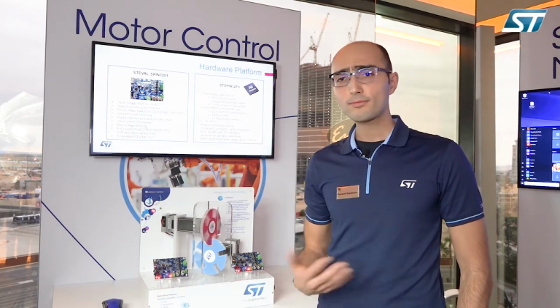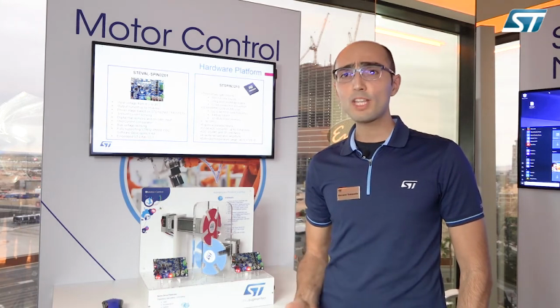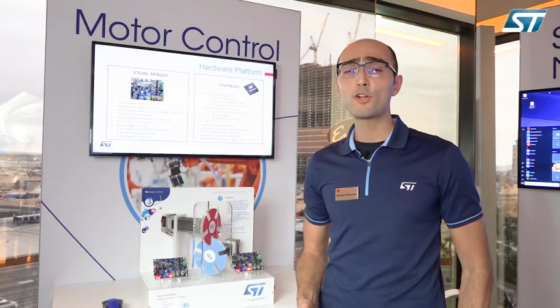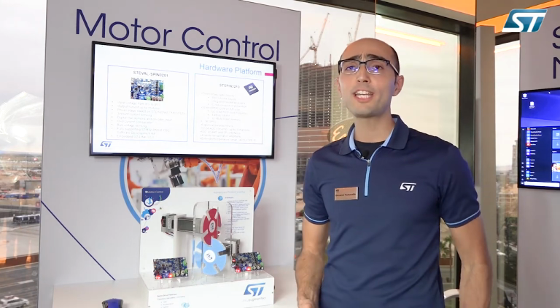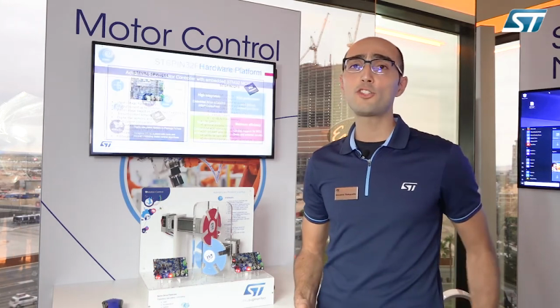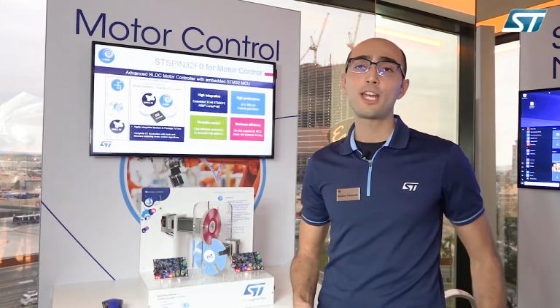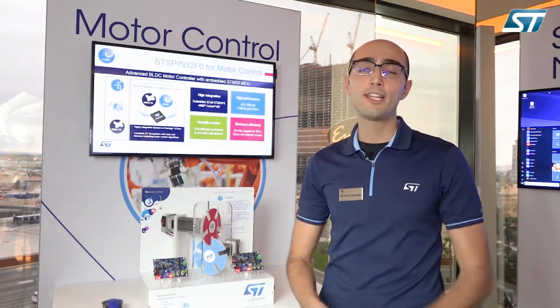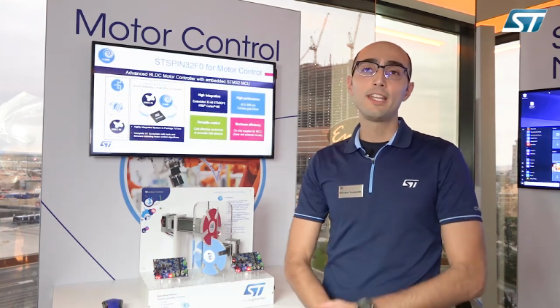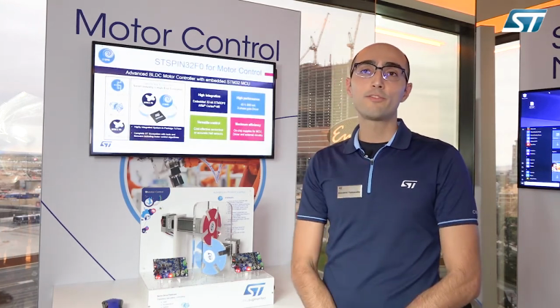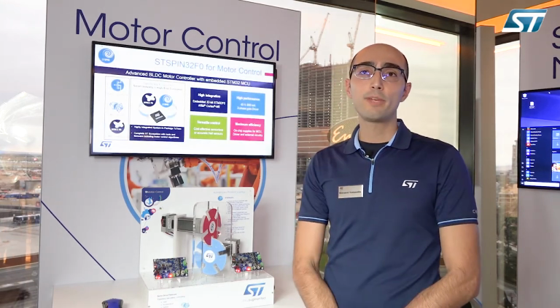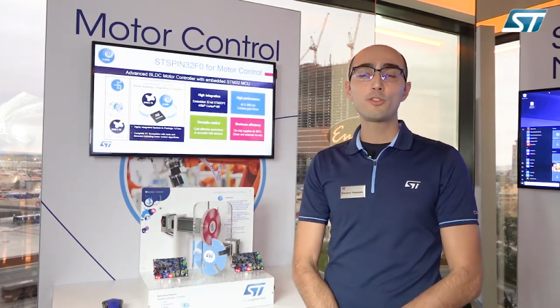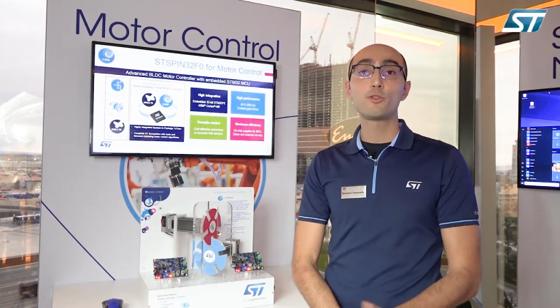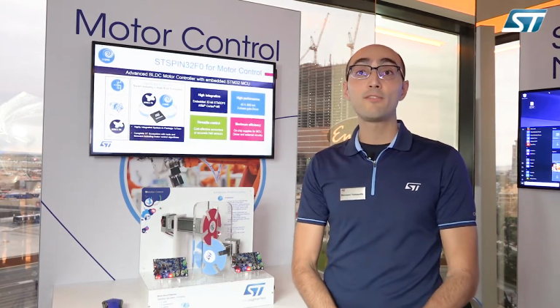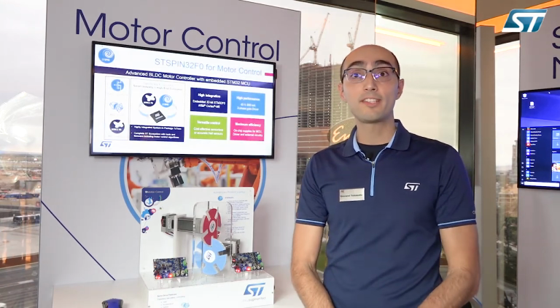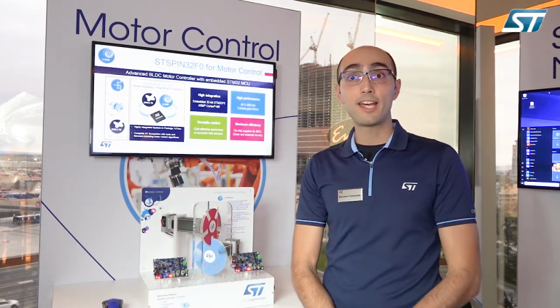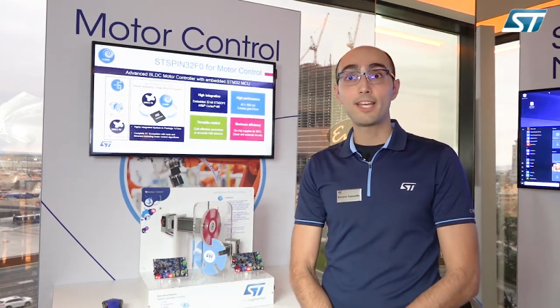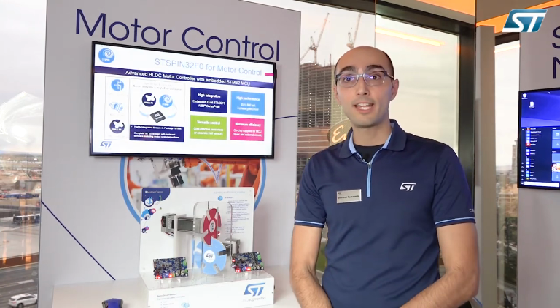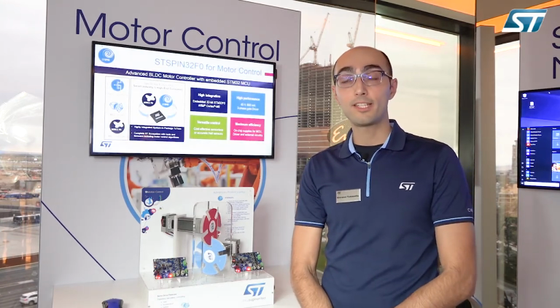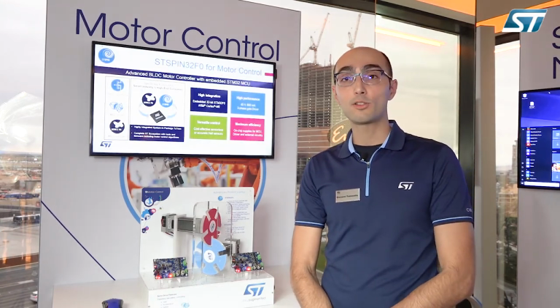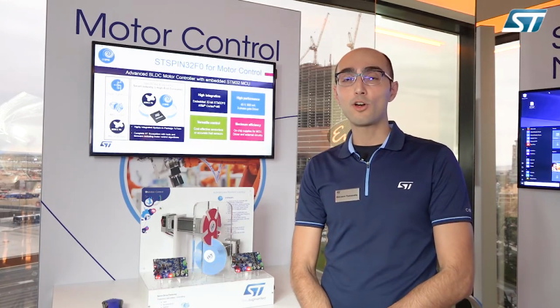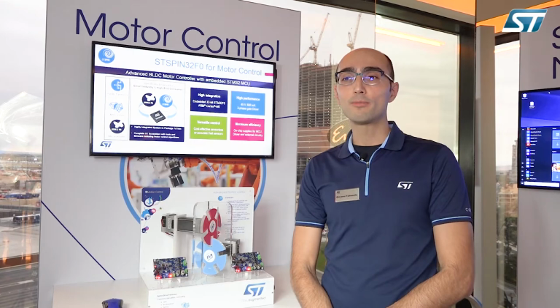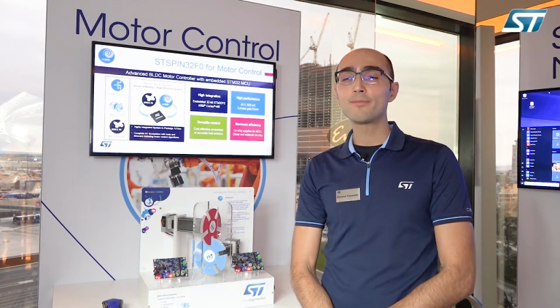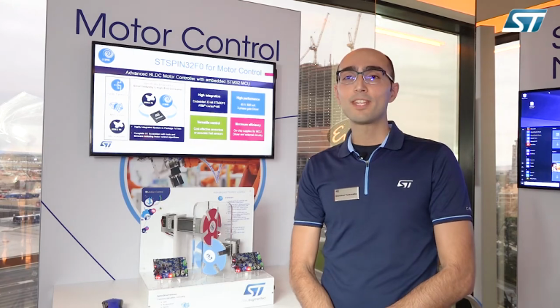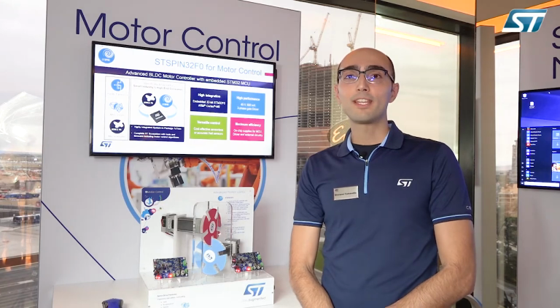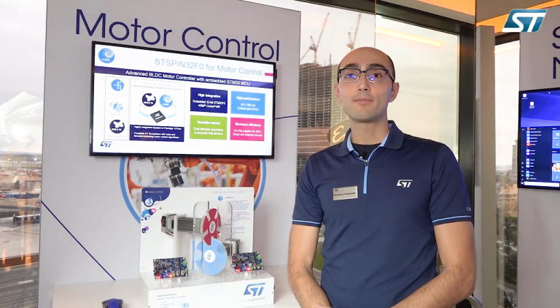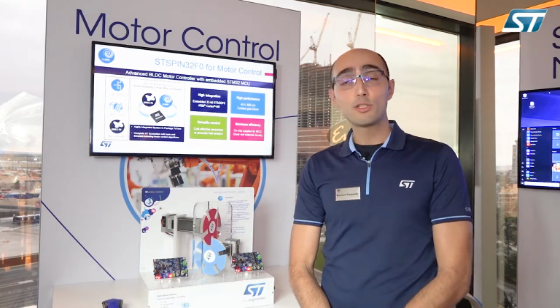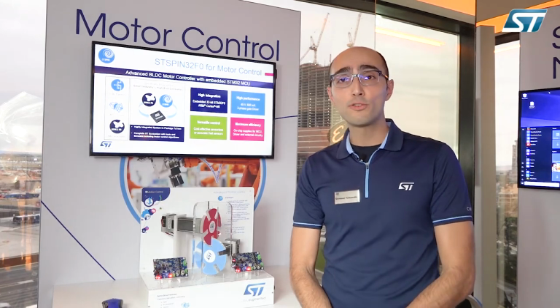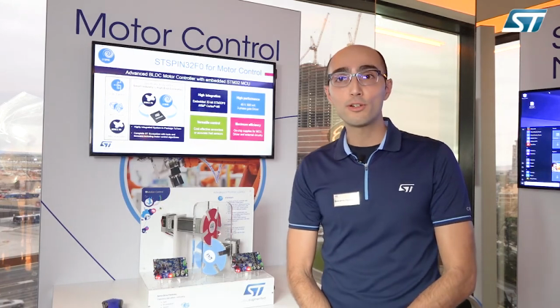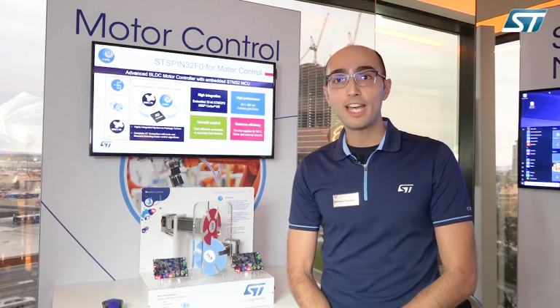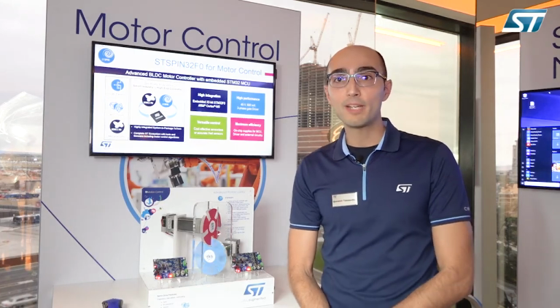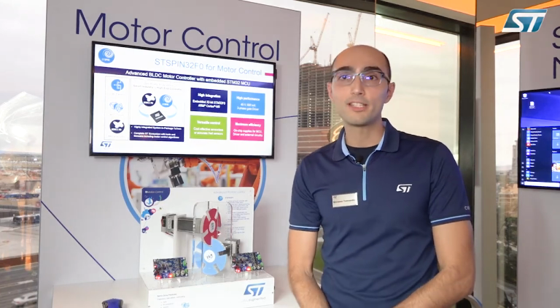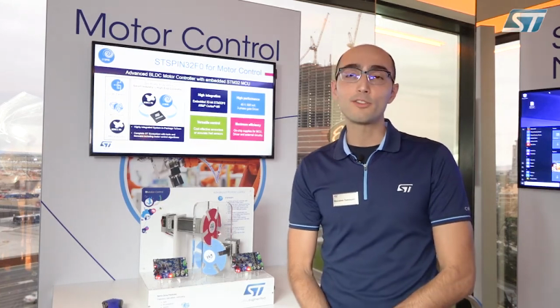For any additional information you can visit us at ST.com. Thank you for your time and attention.